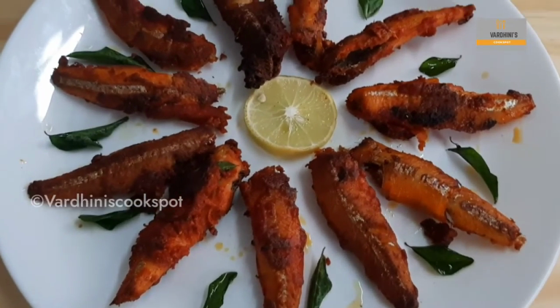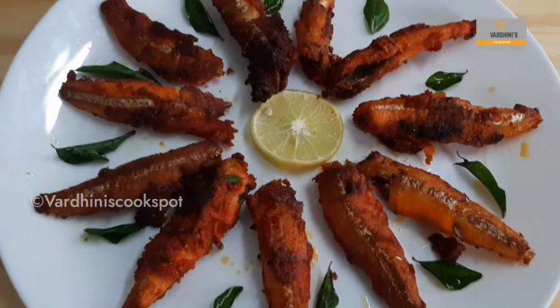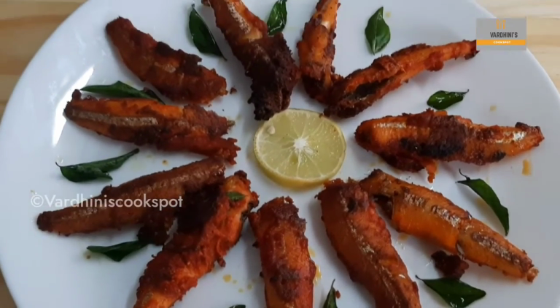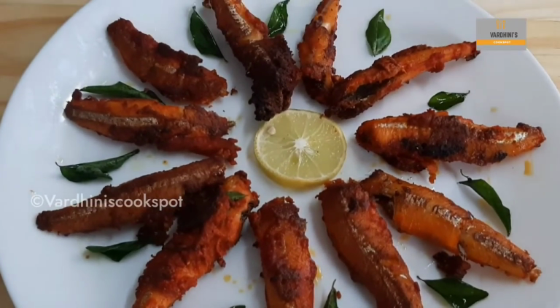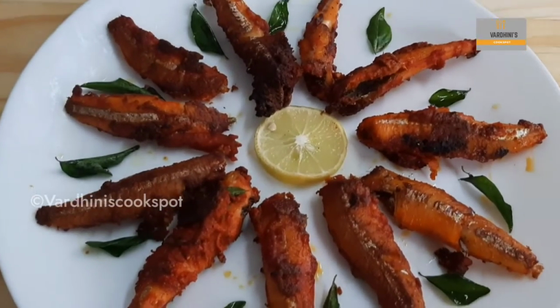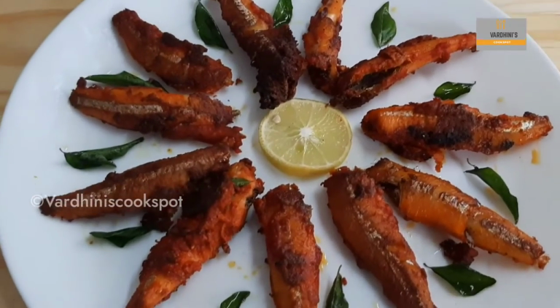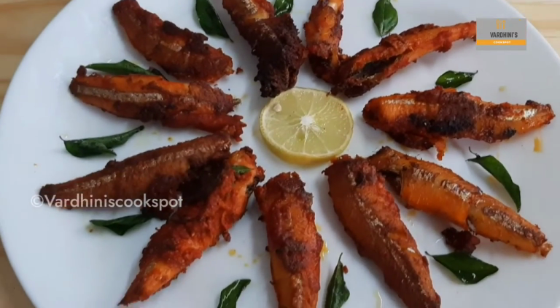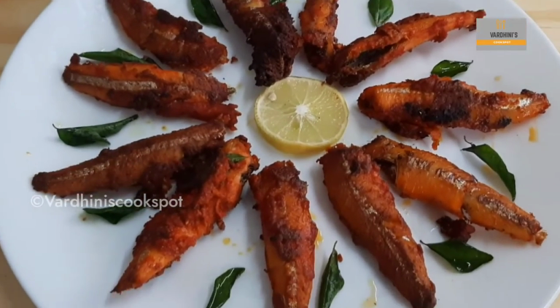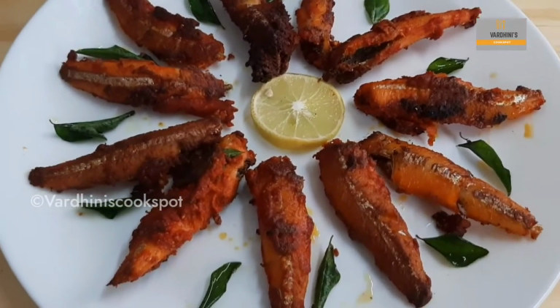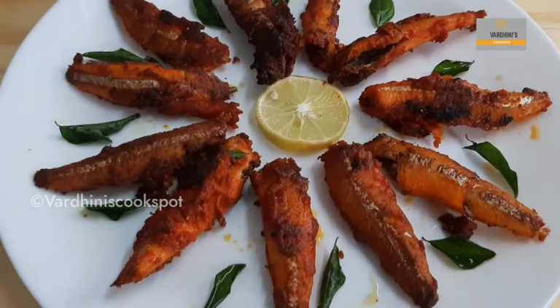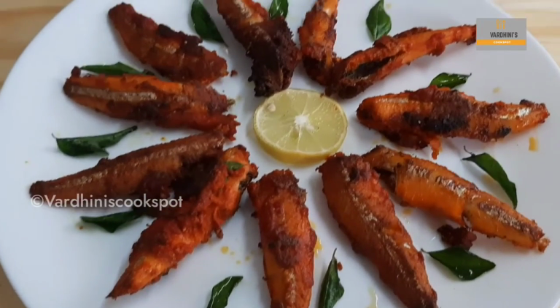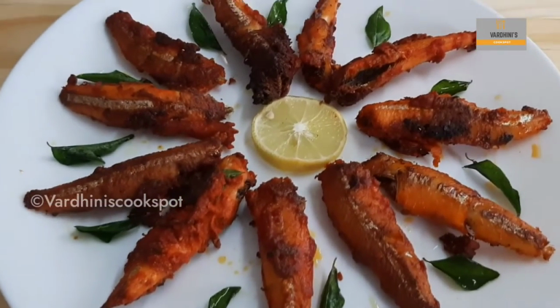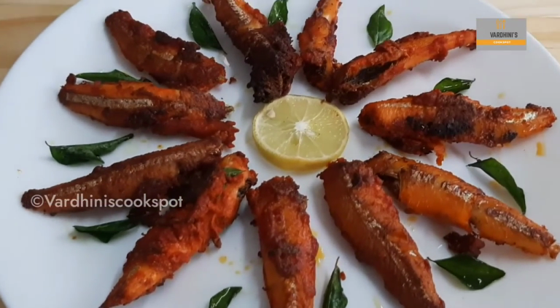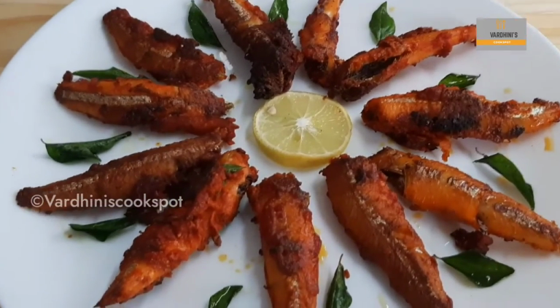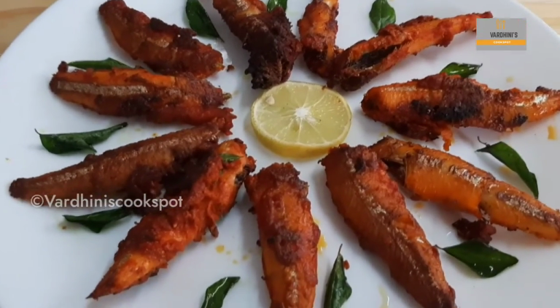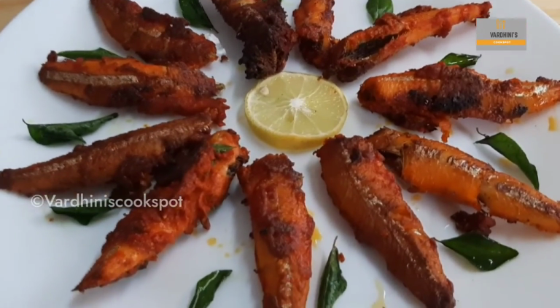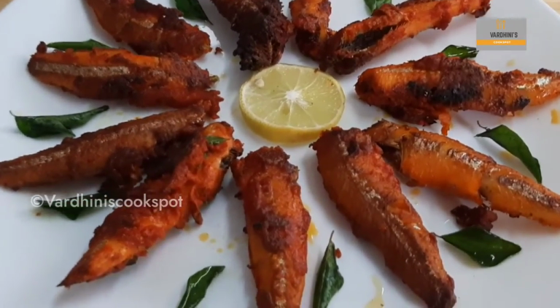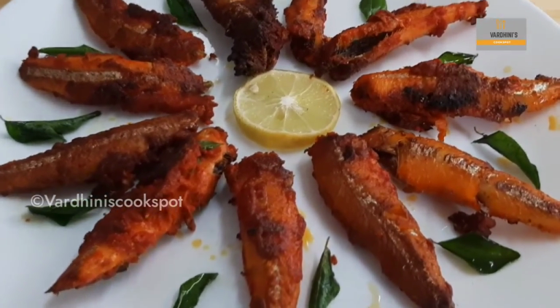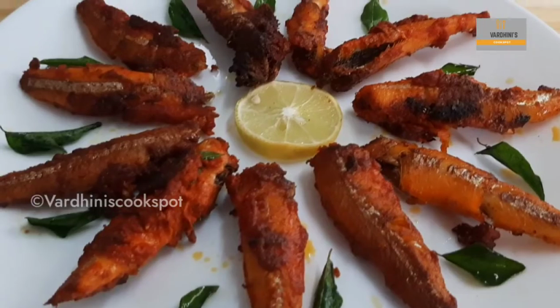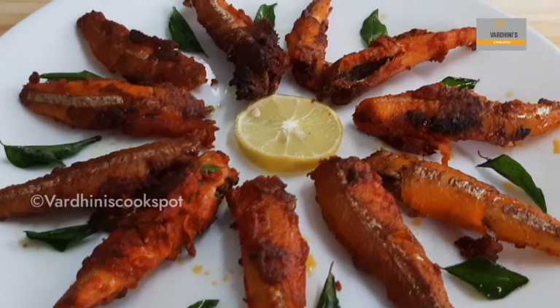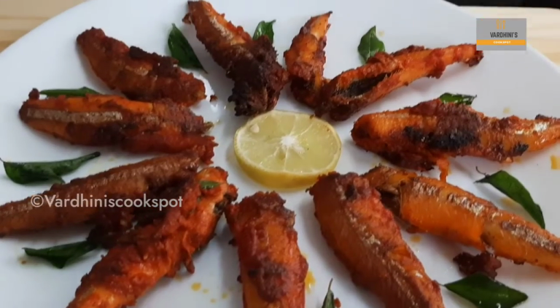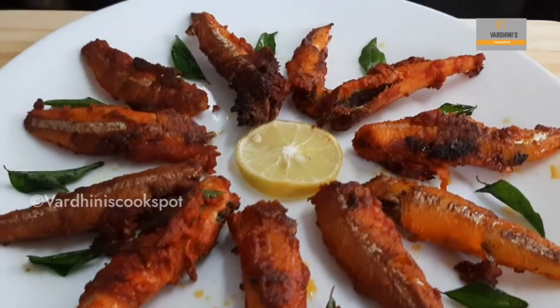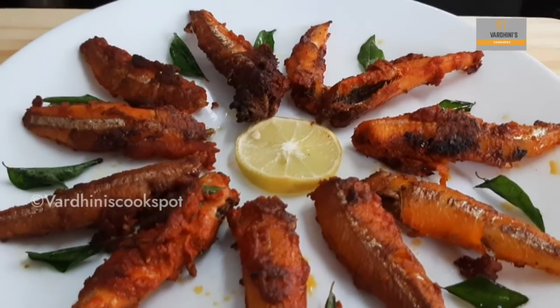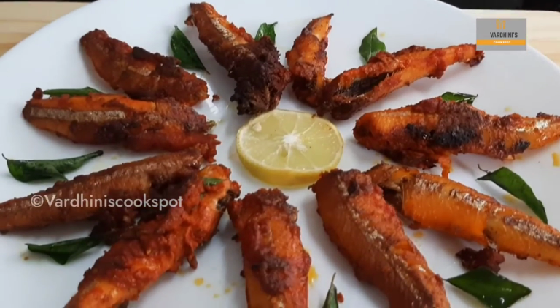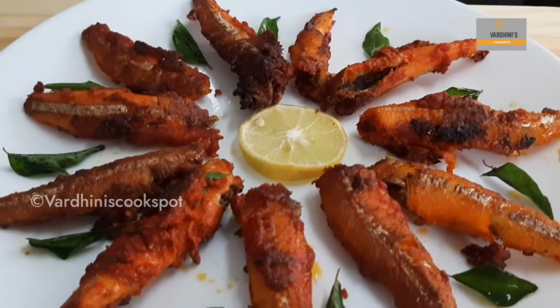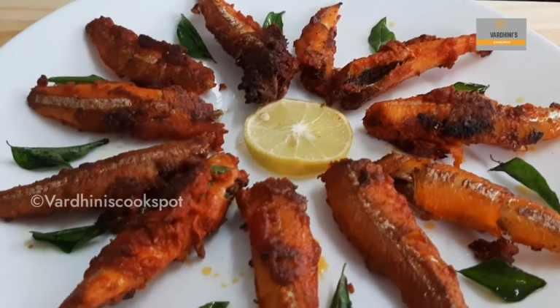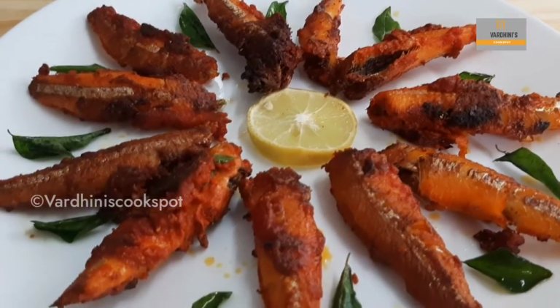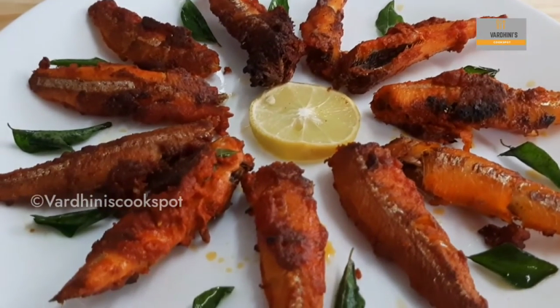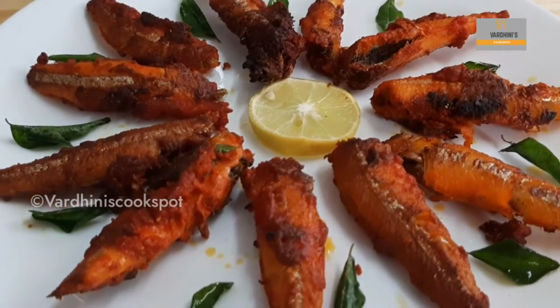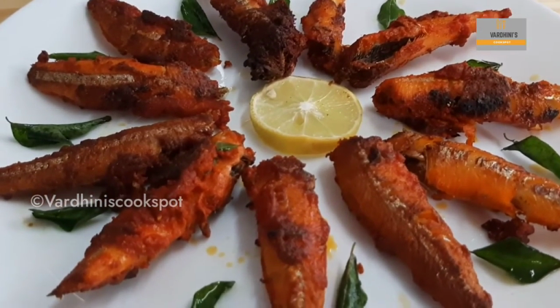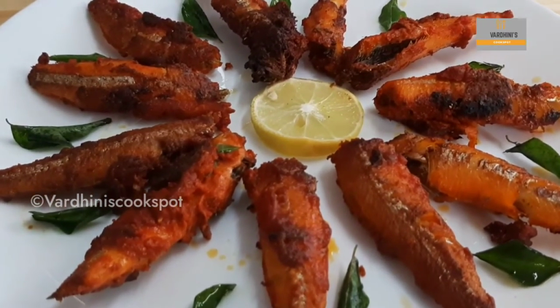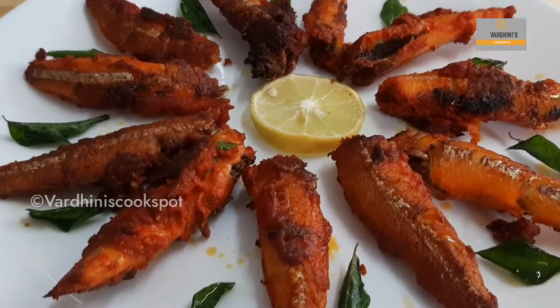Do try this anchovy fry and share me the feedback. I will see you in the next video. Until then, bye-bye and take care.